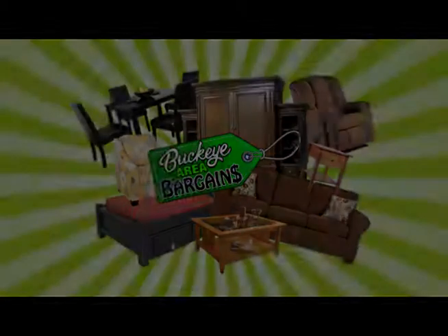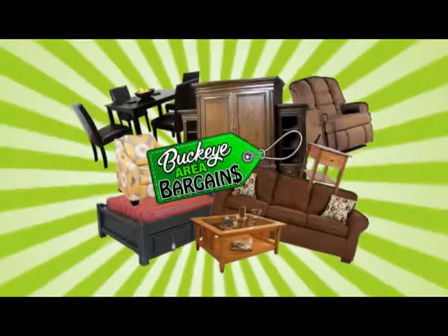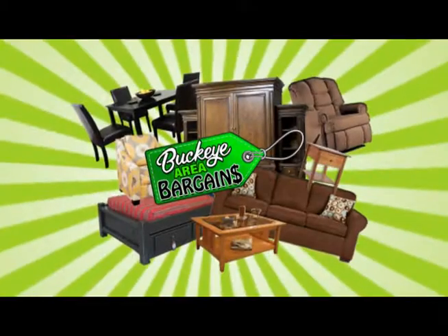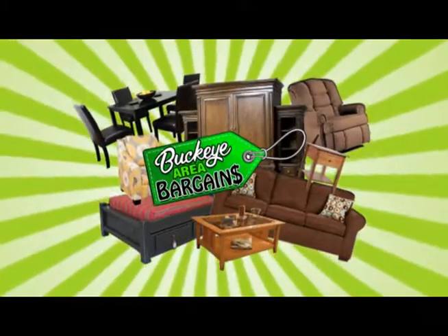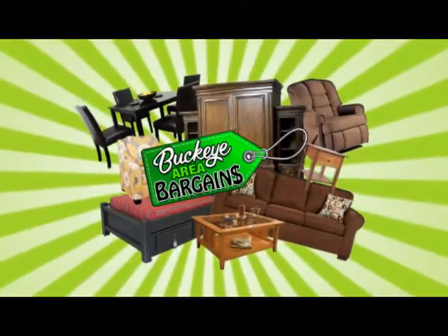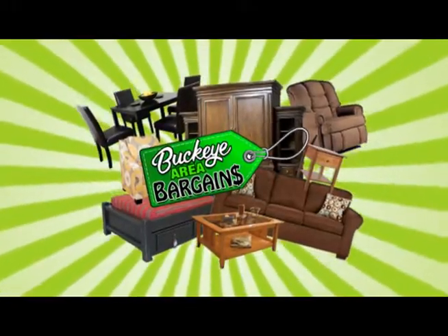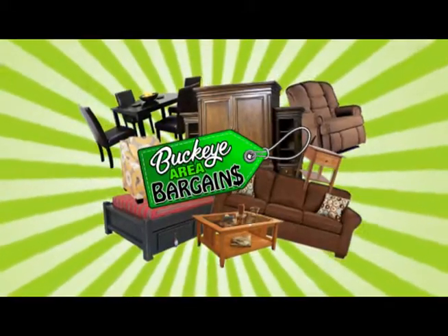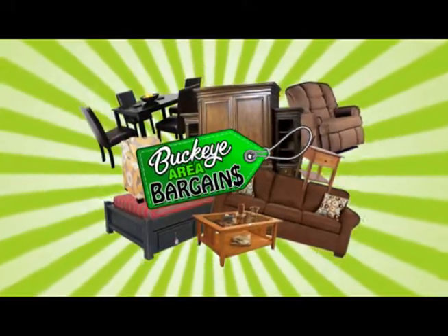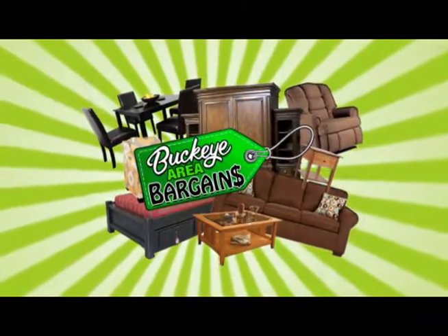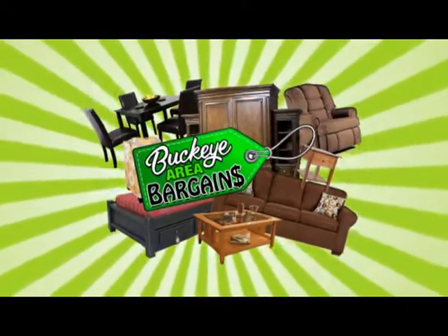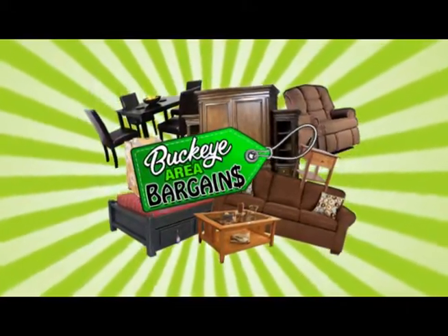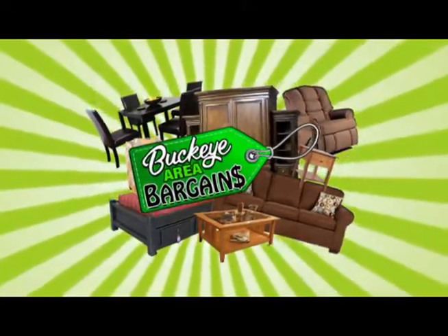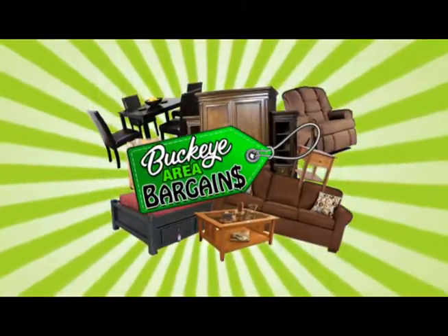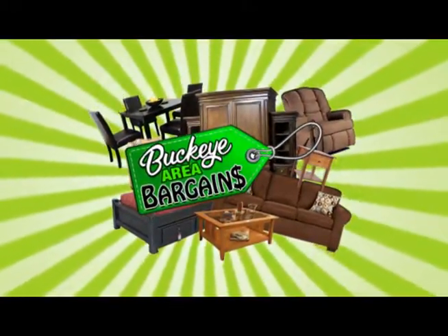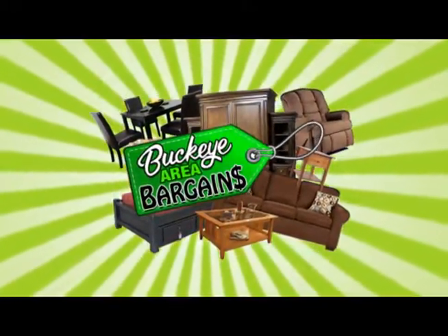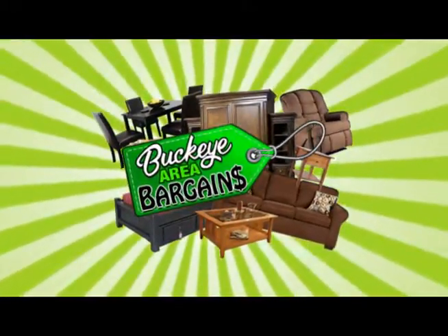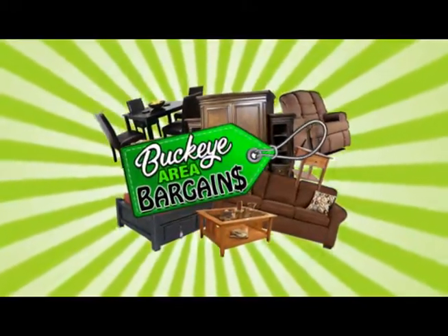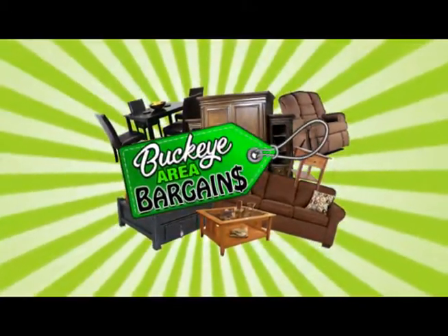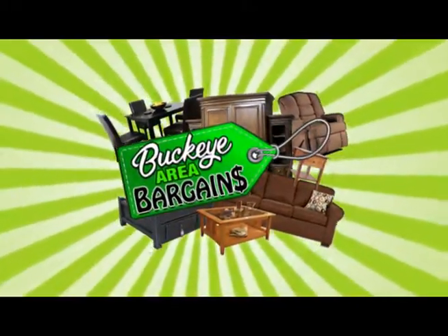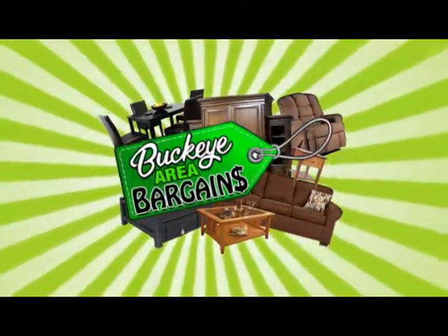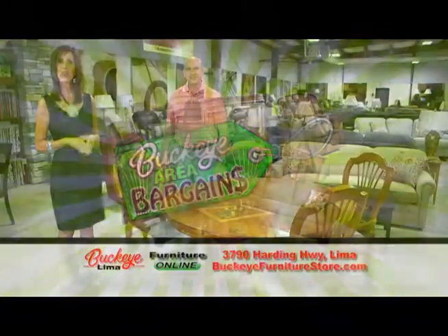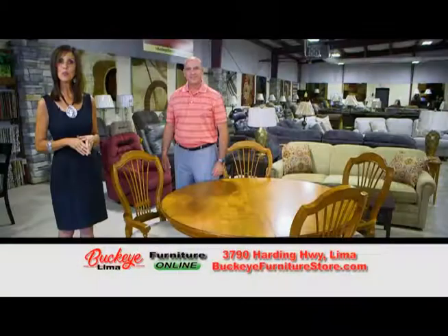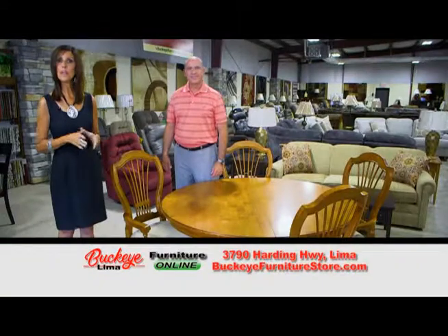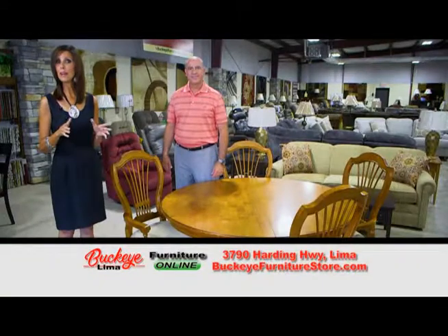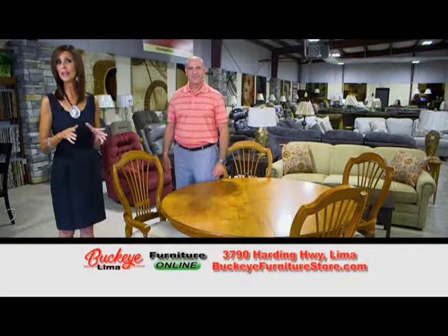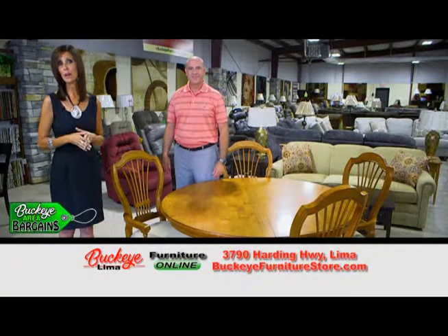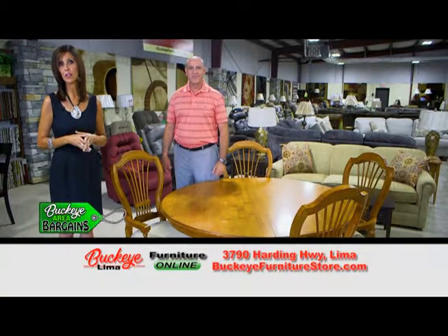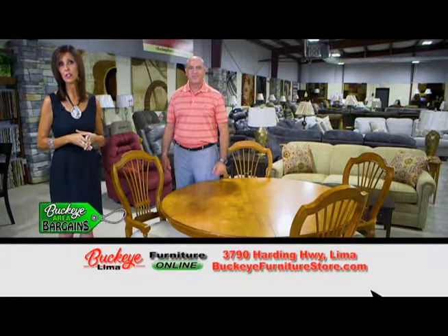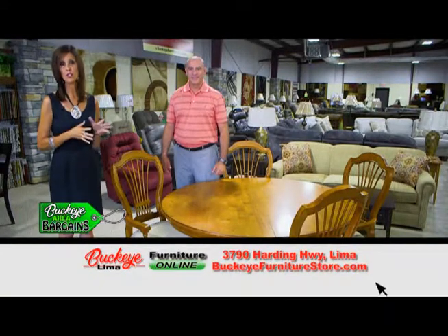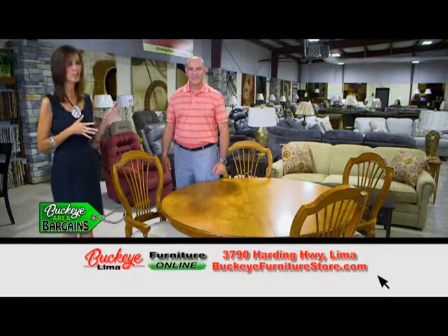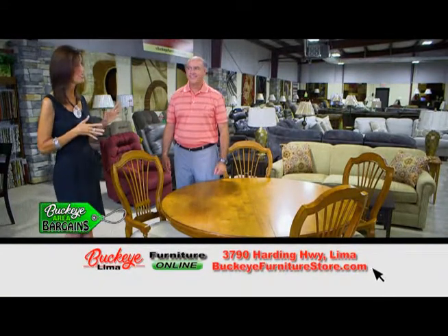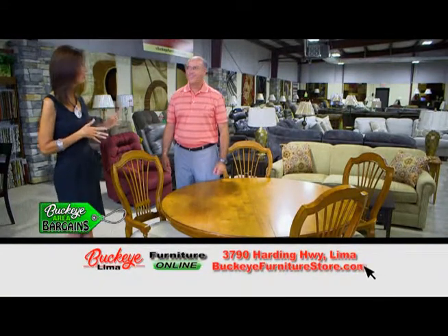It's time for Buckeye Area Bargains, only at Buckeye Furniture. Hi everyone, I'm back out at Buckeye Furniture talking with Daniel.